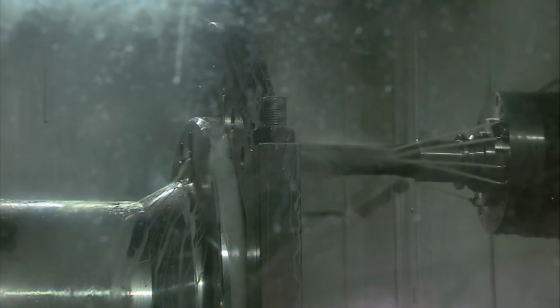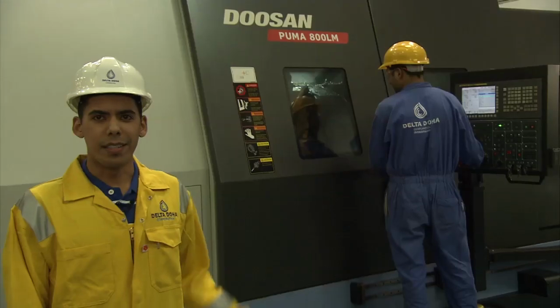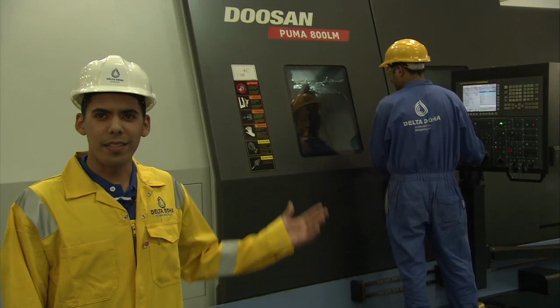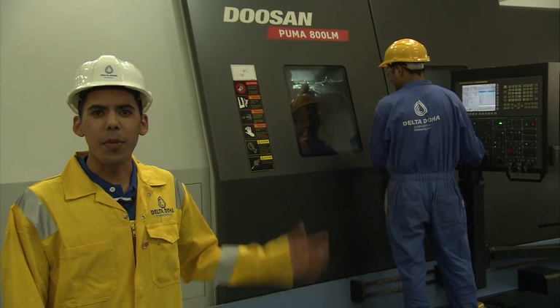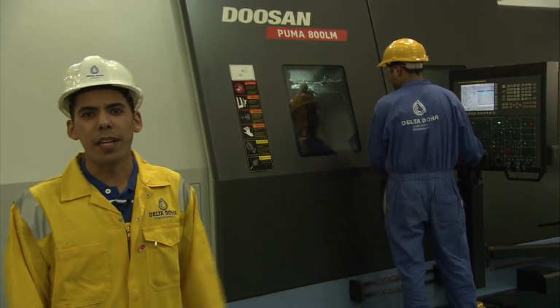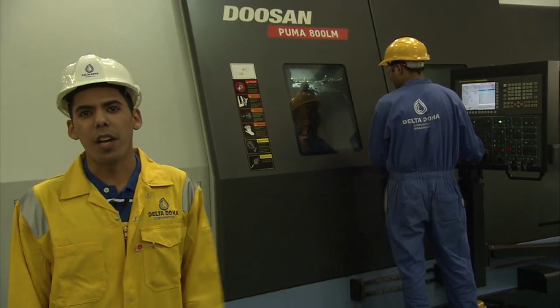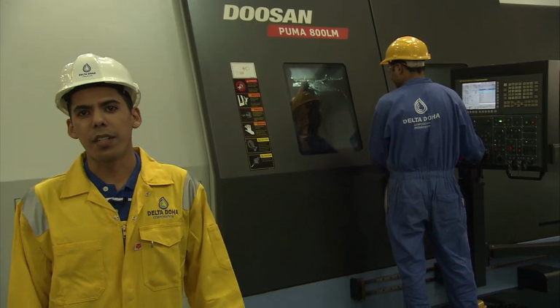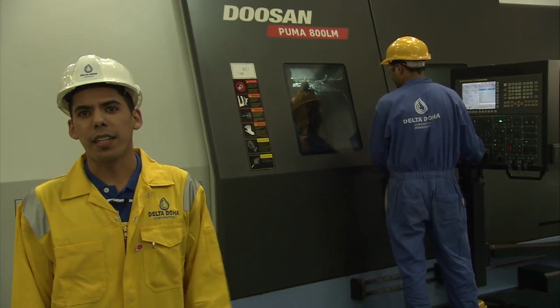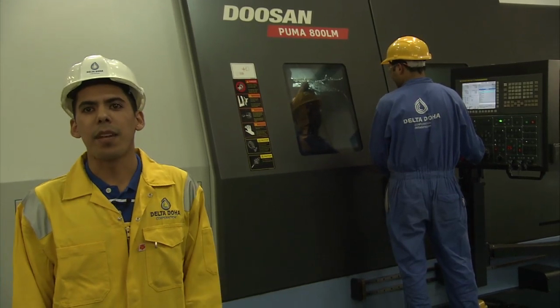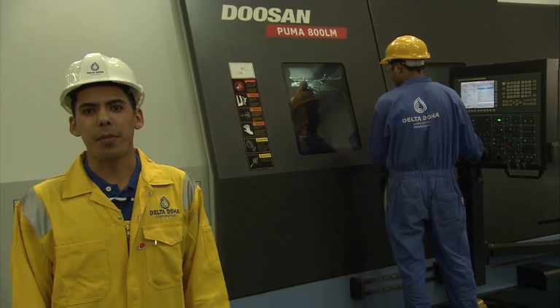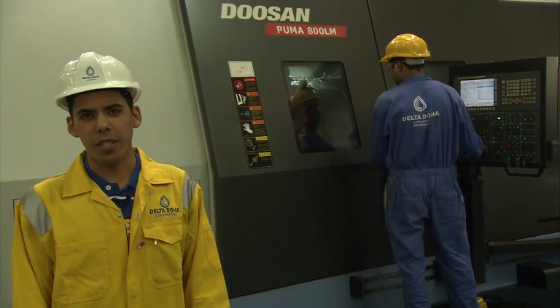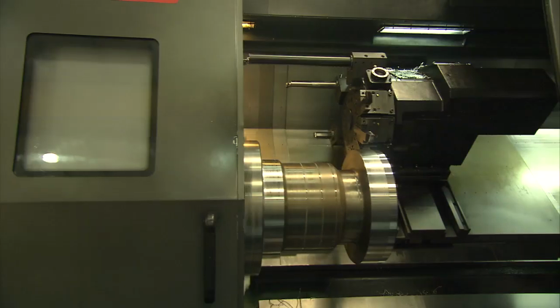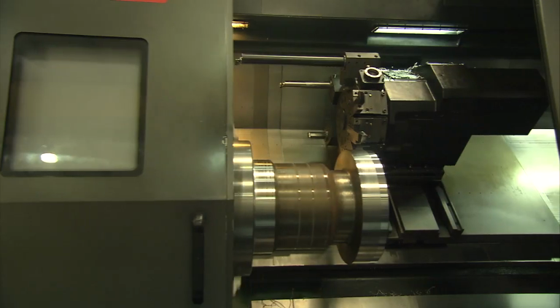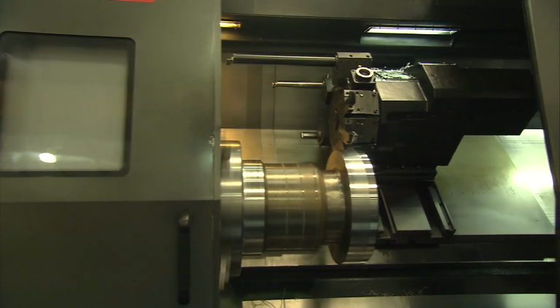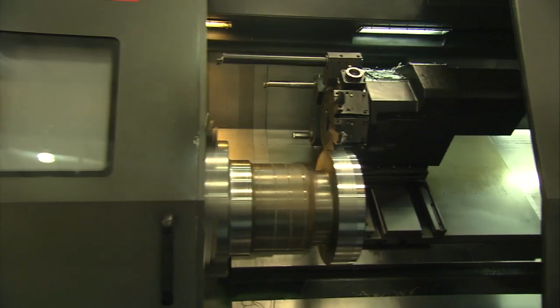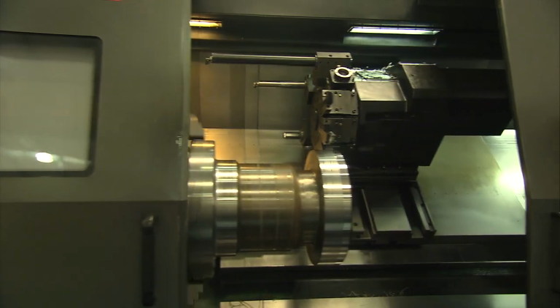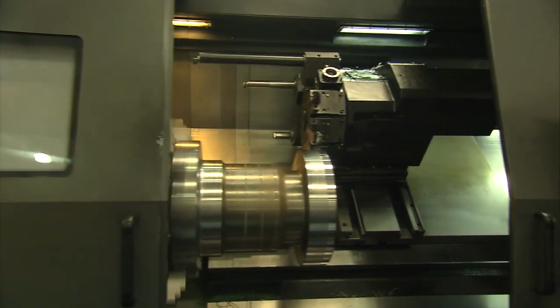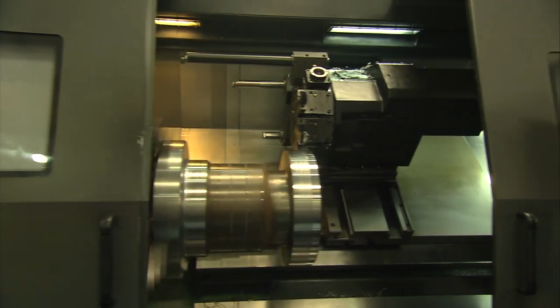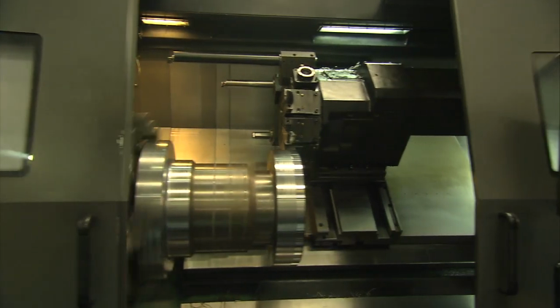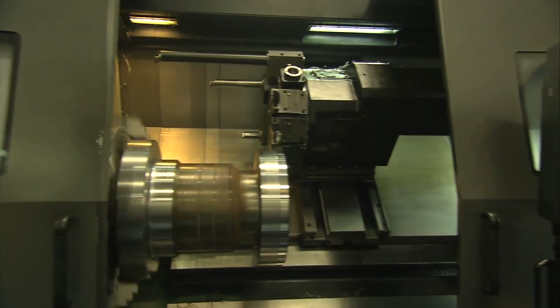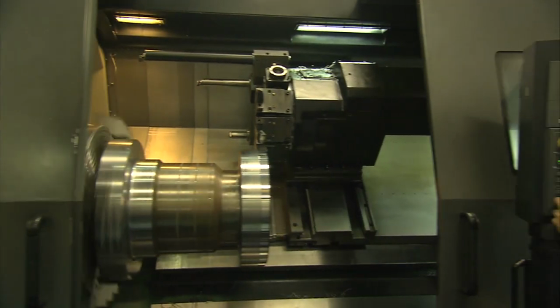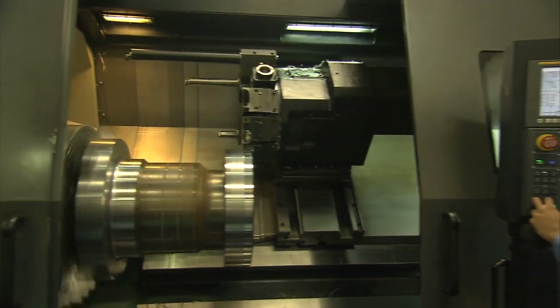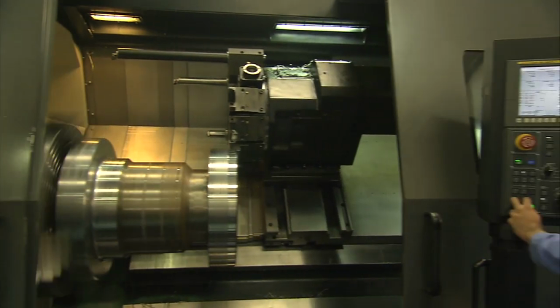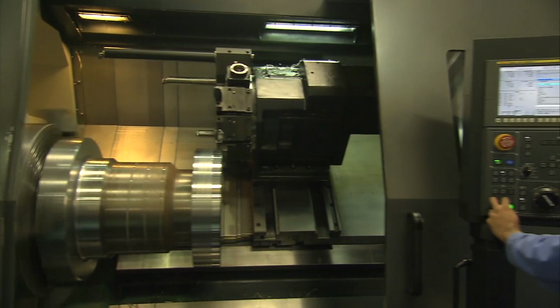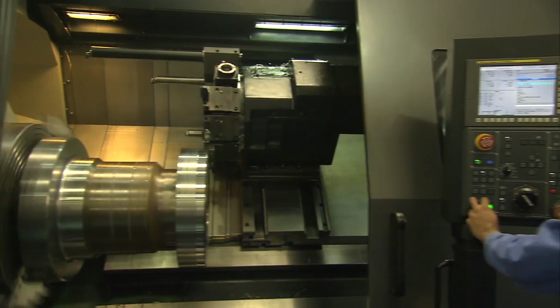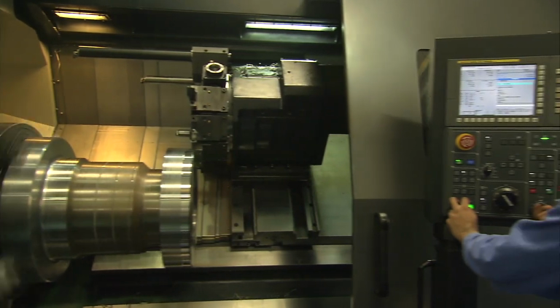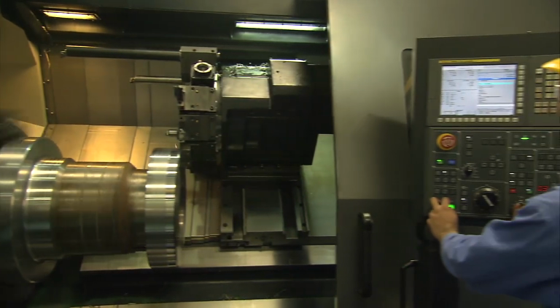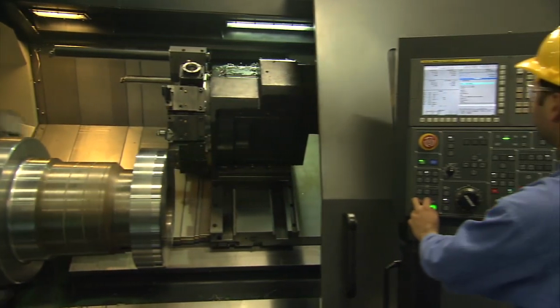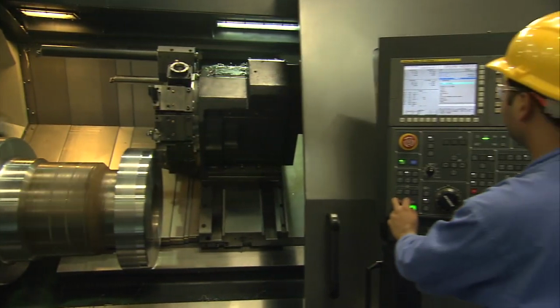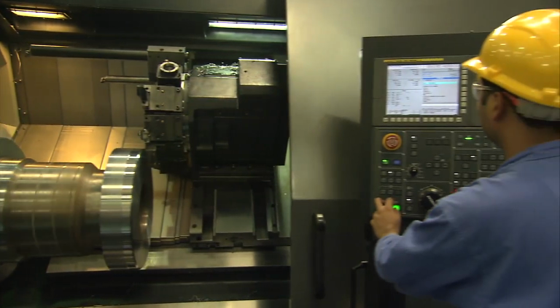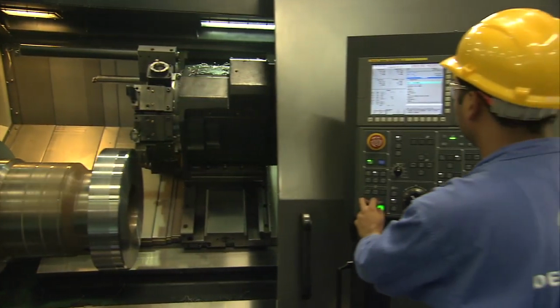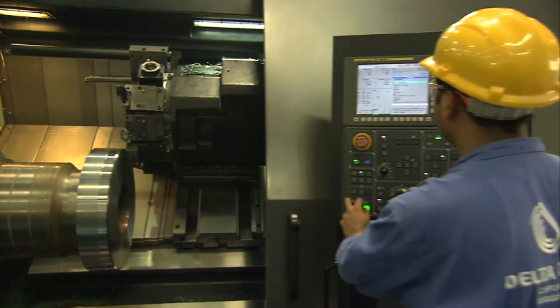This is a Puma 800 LM lathe machine. It has a three-metre-long bed, which means we can turn a round bar up to three metres in length.